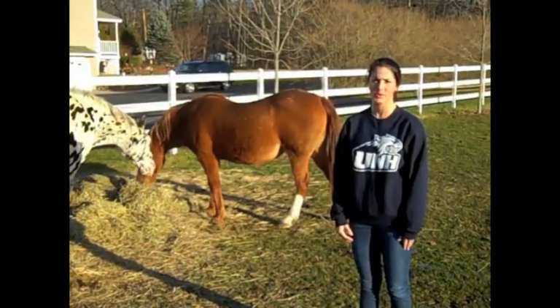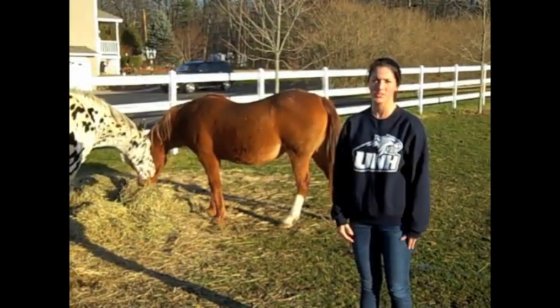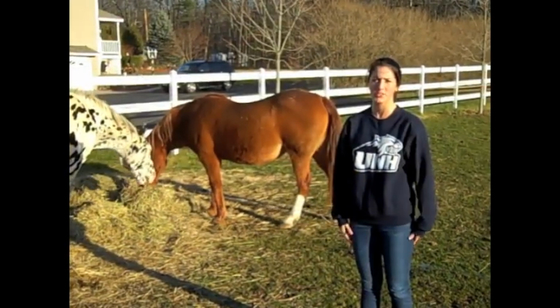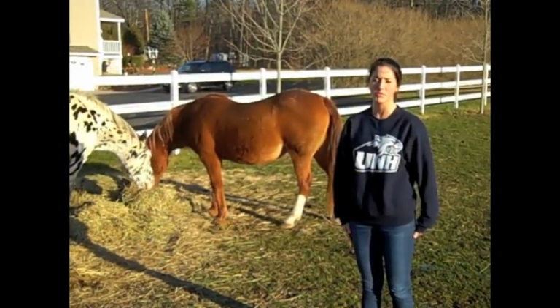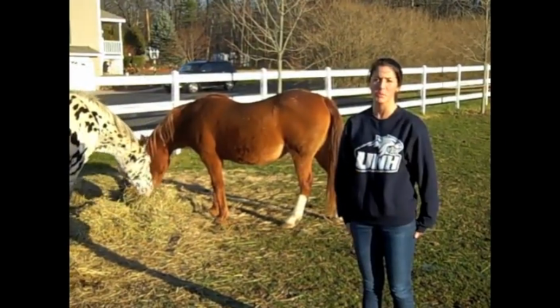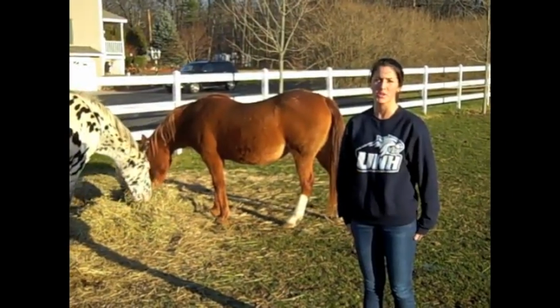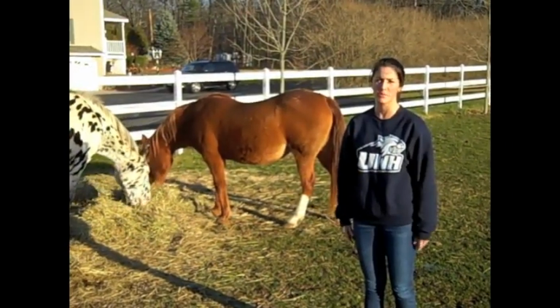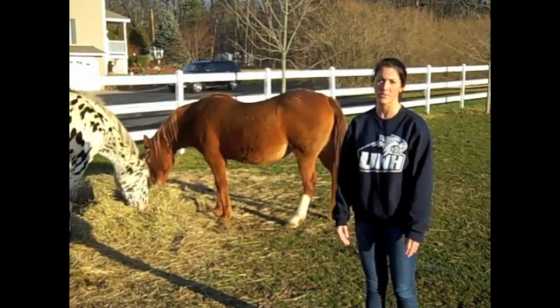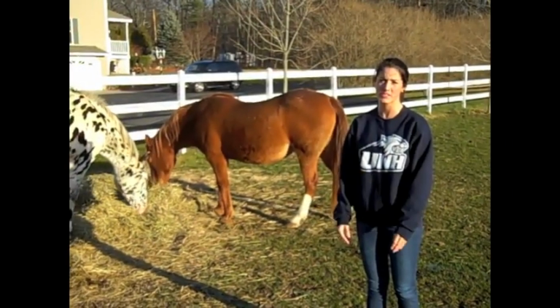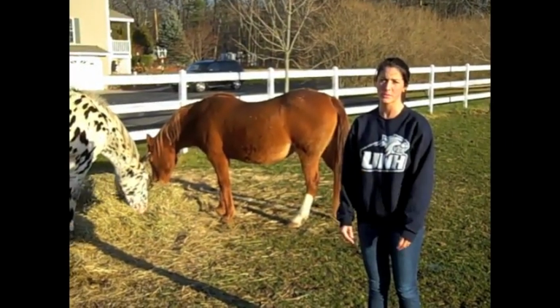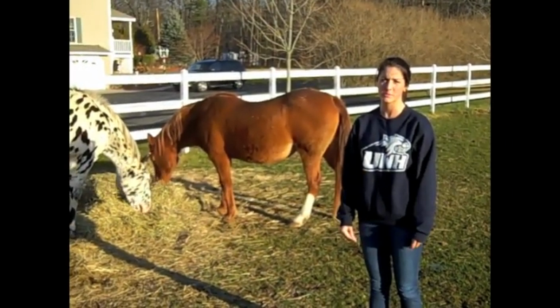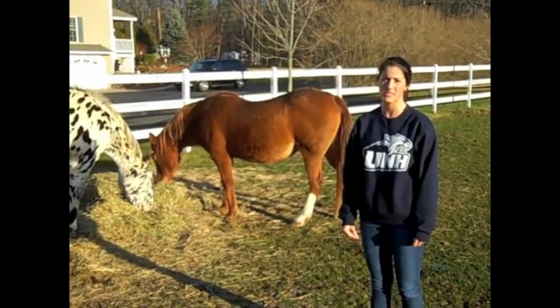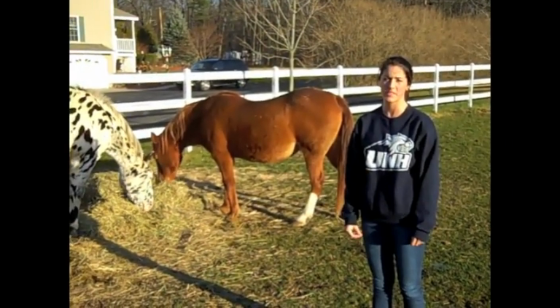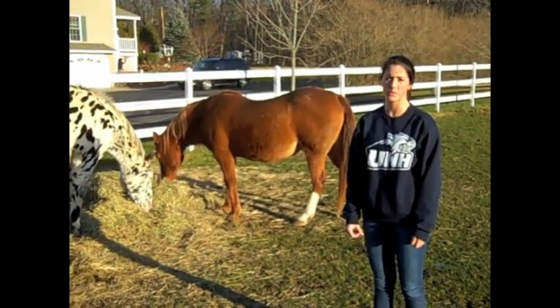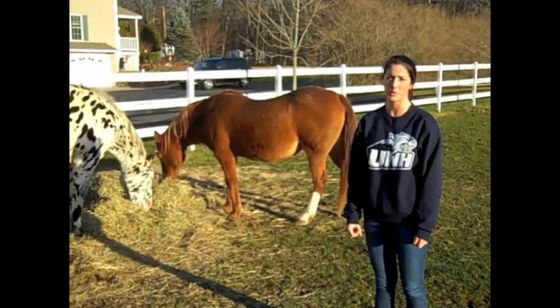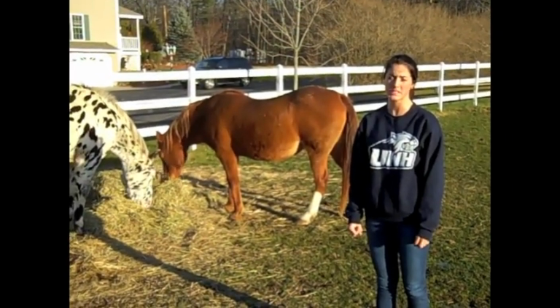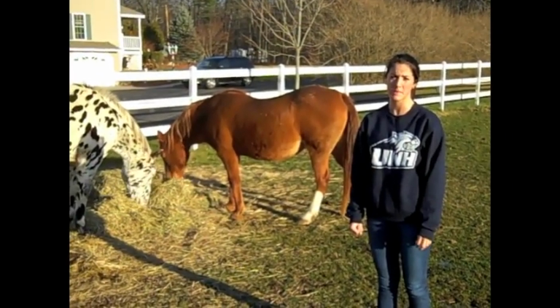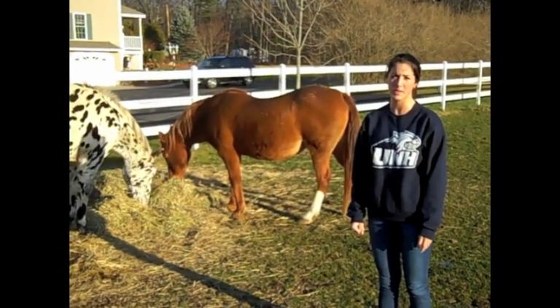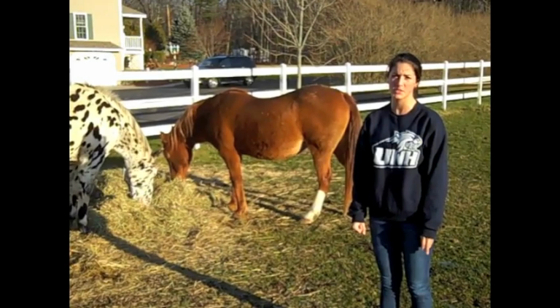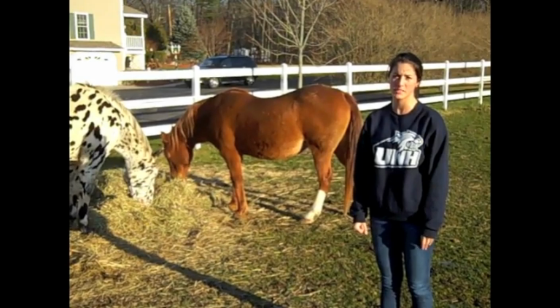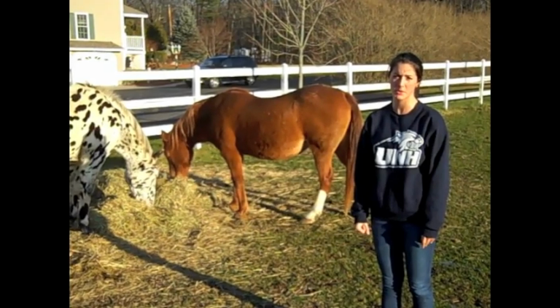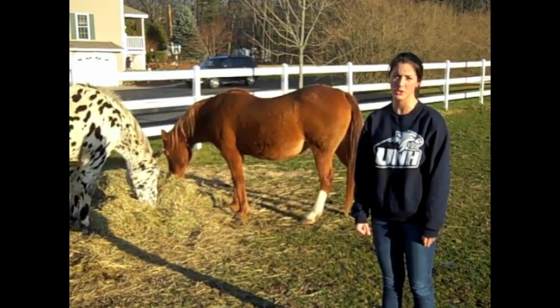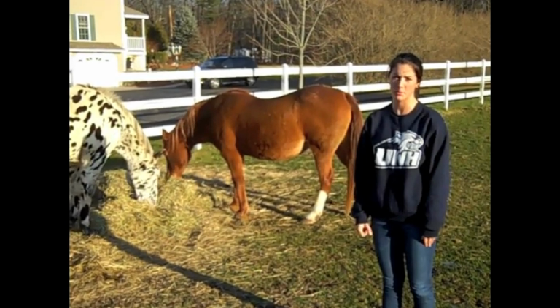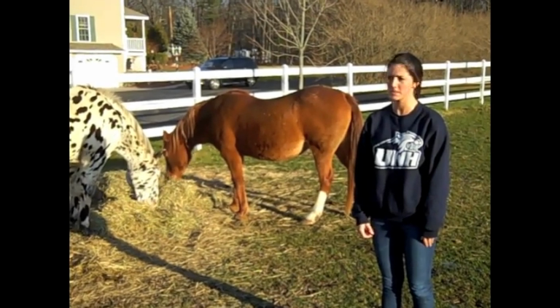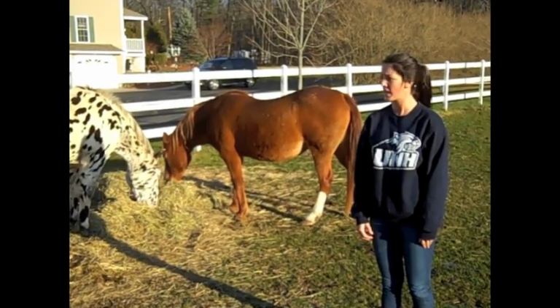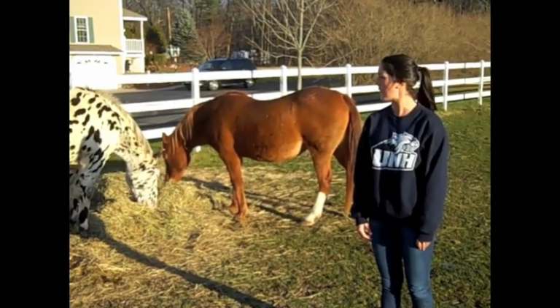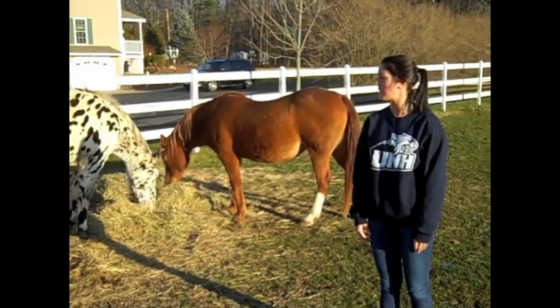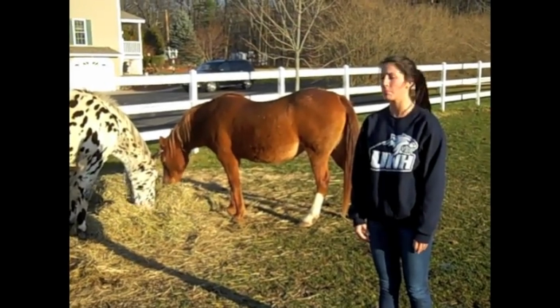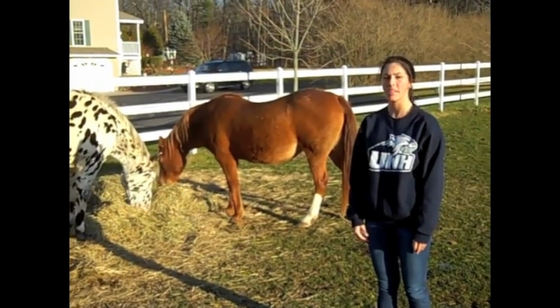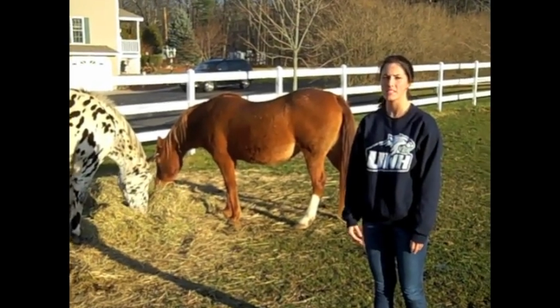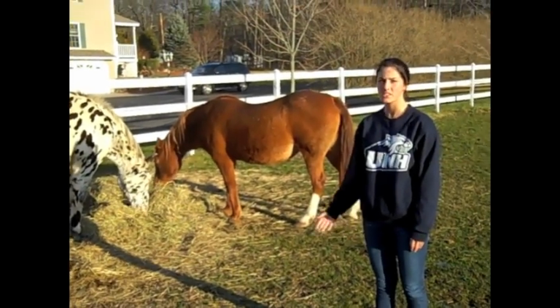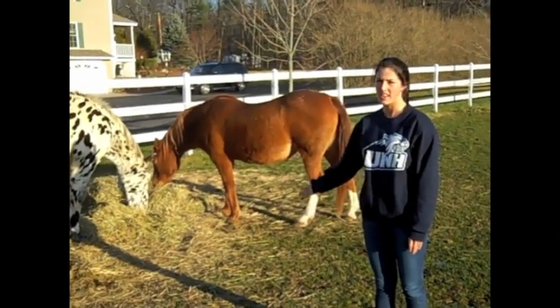Horses are non-ruminant herbivores, which means they have one stomach, which is similar to humans, and they eat plants, such as hay.